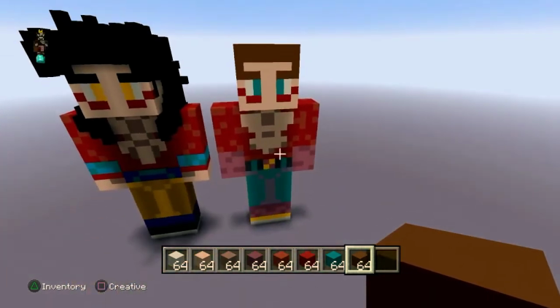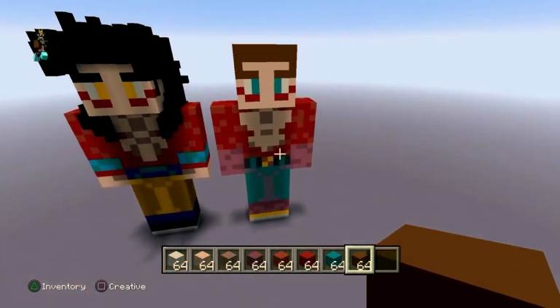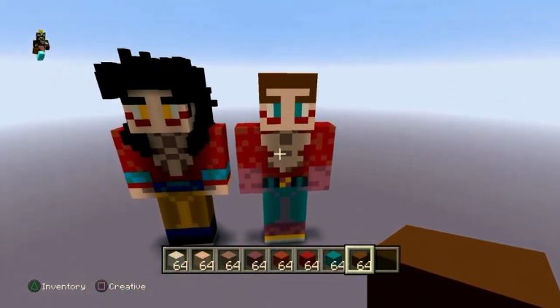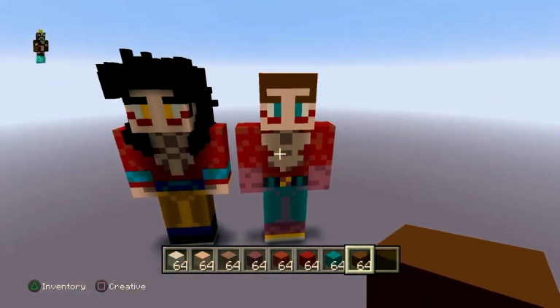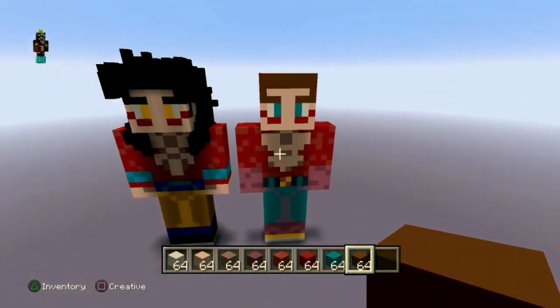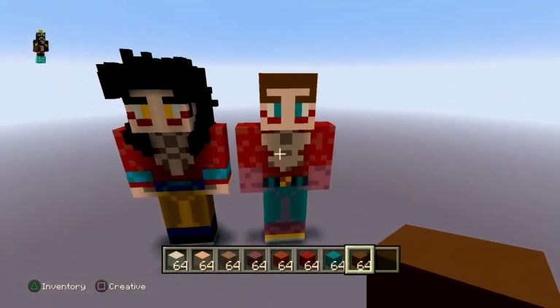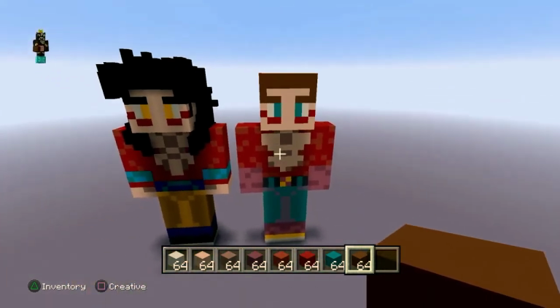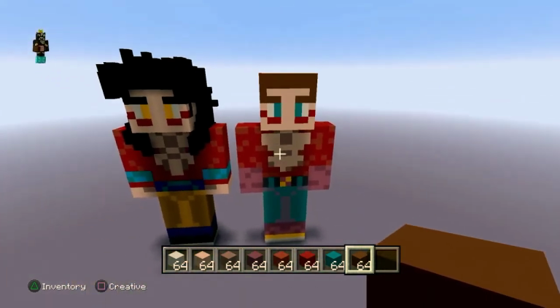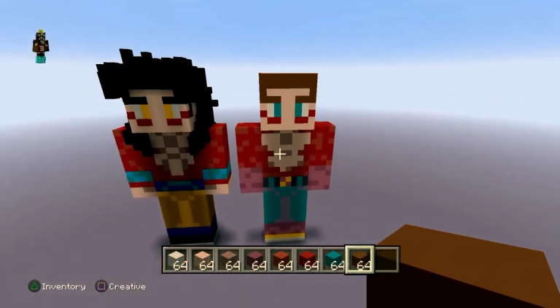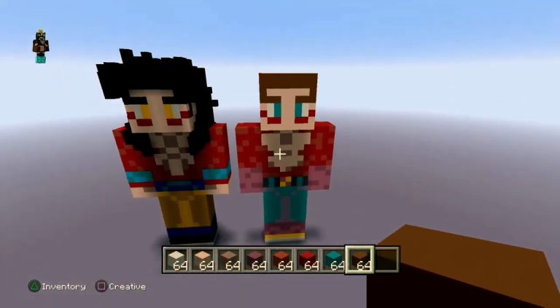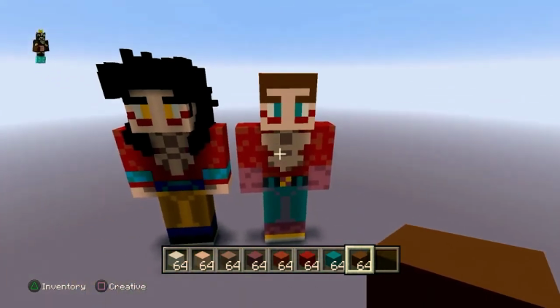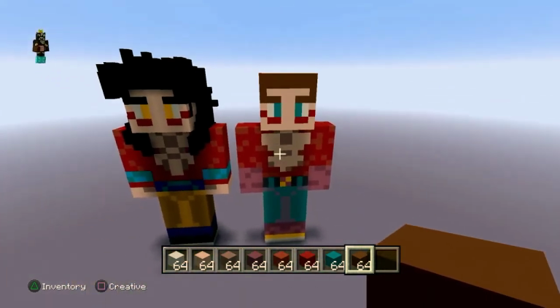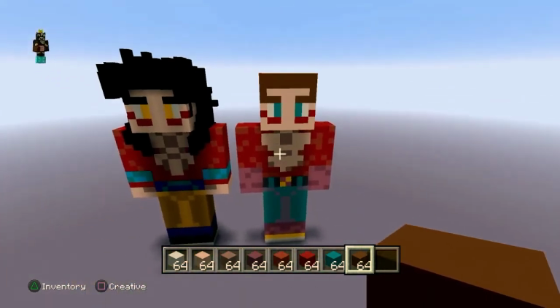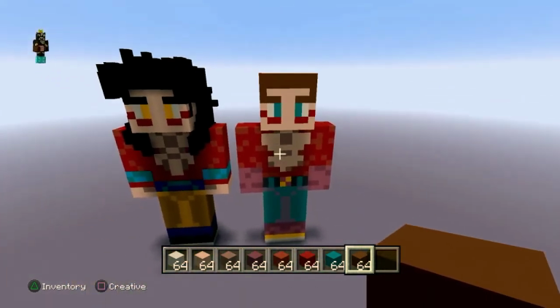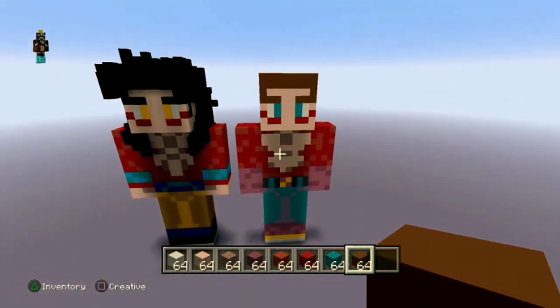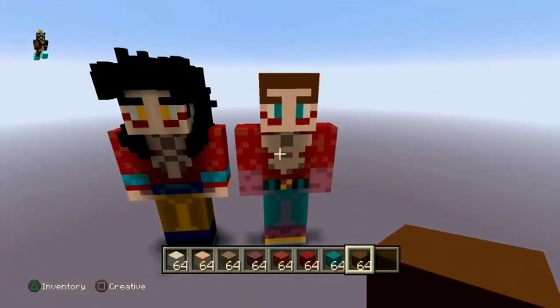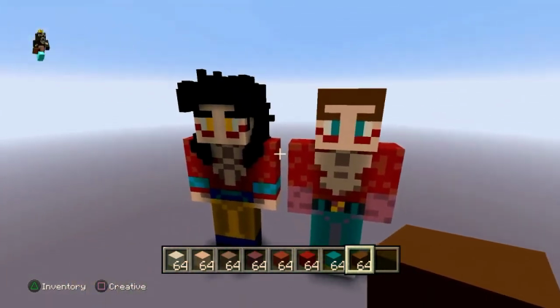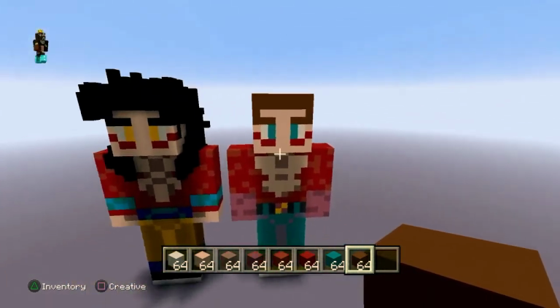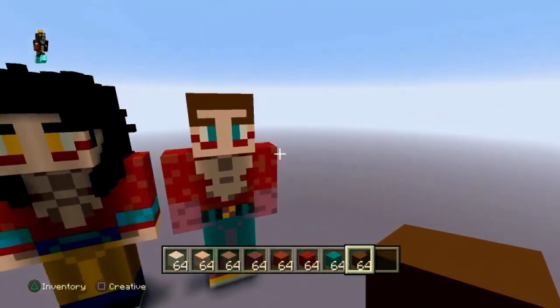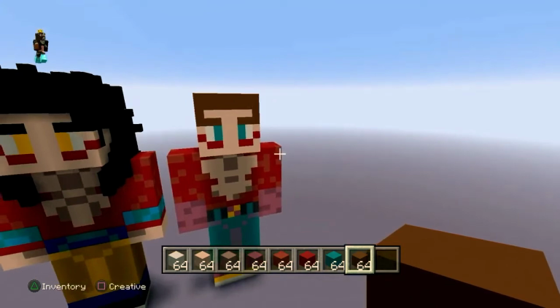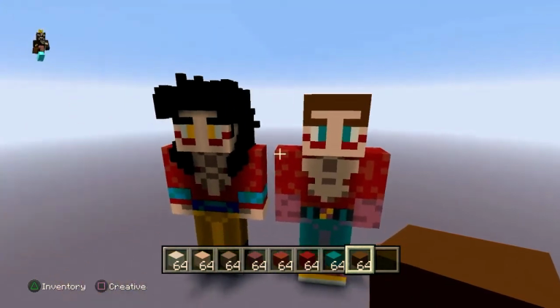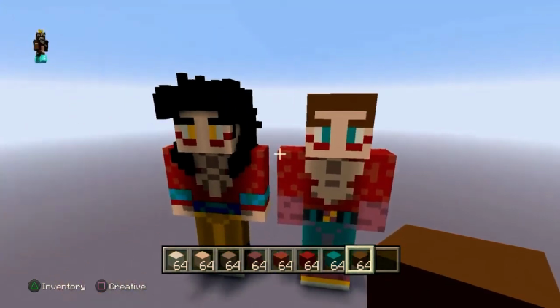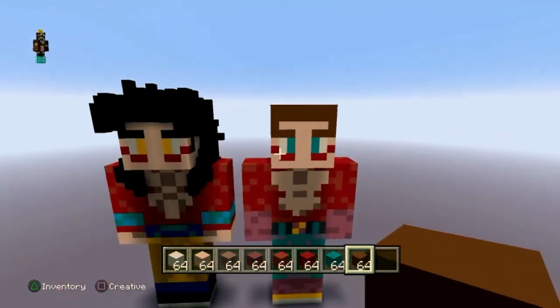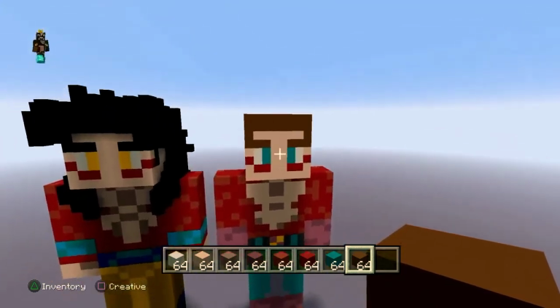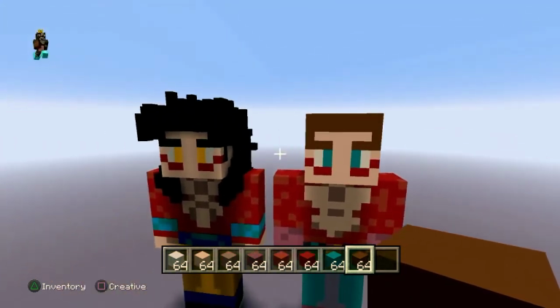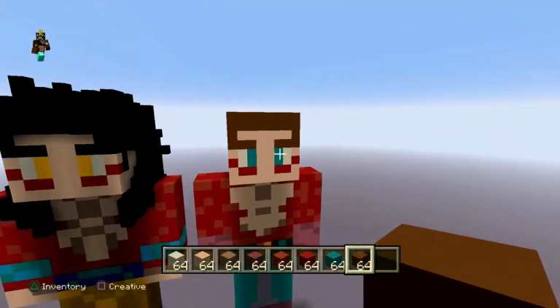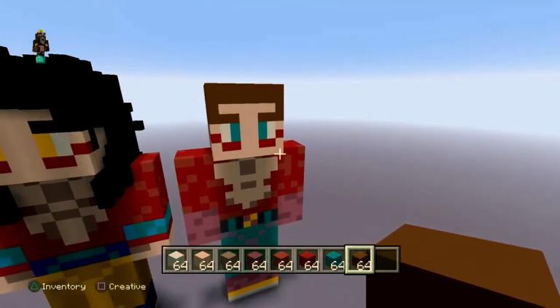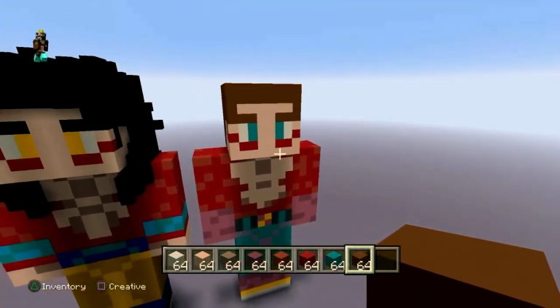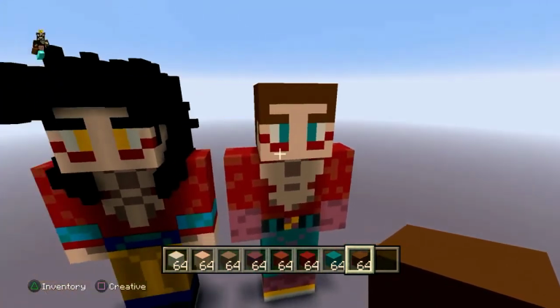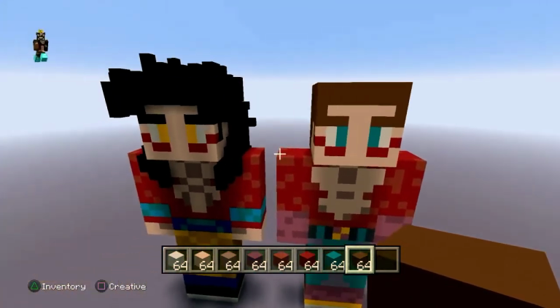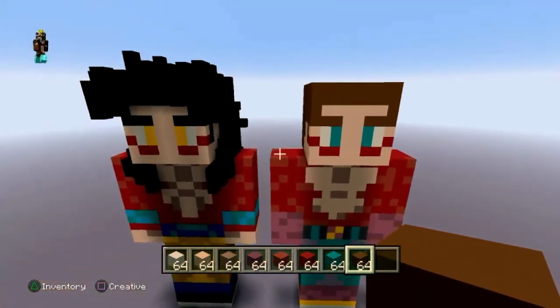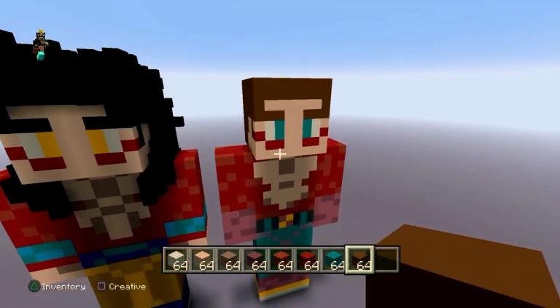Now for the hair, which is the most important part of every Saiyan I've ever made on this channel.